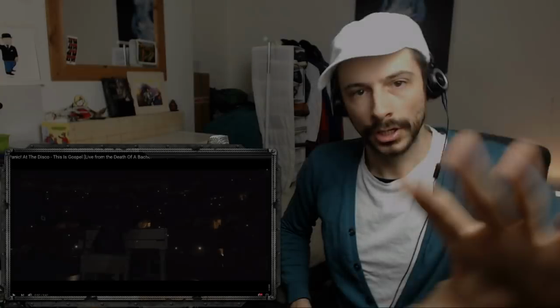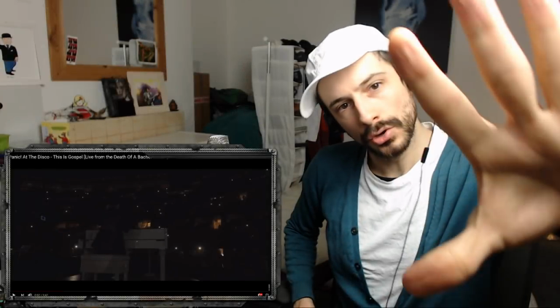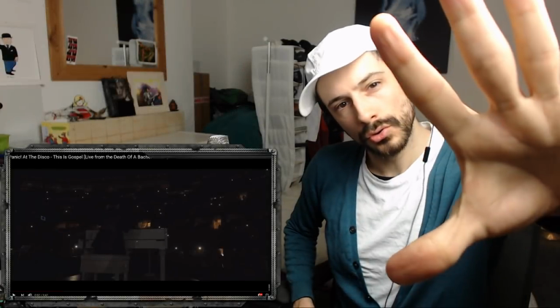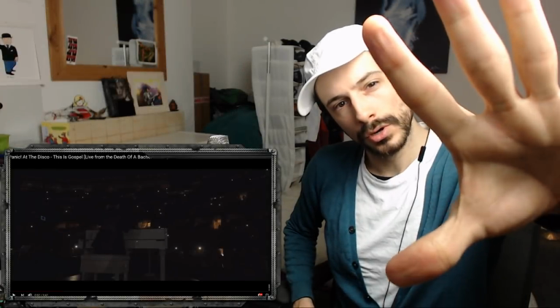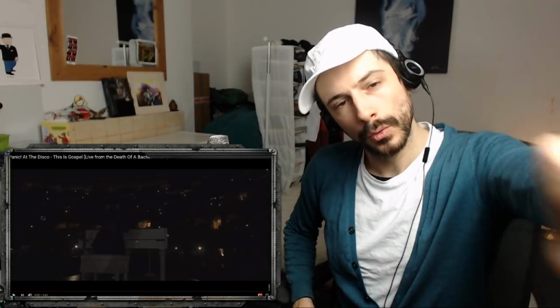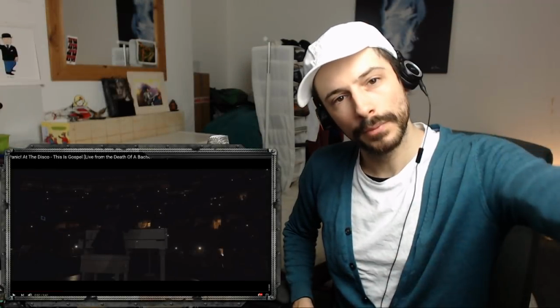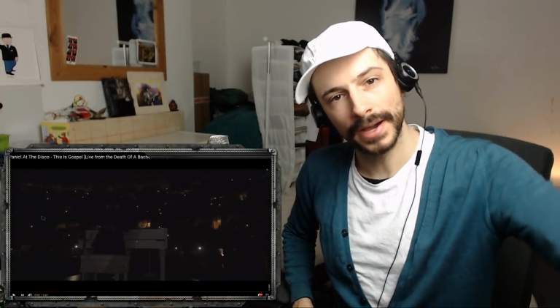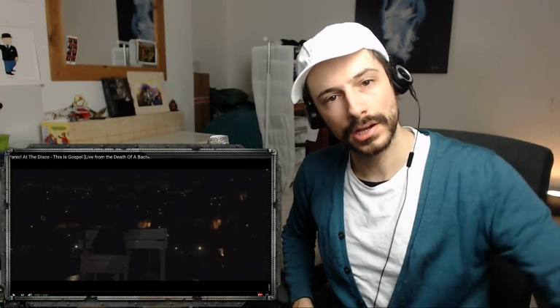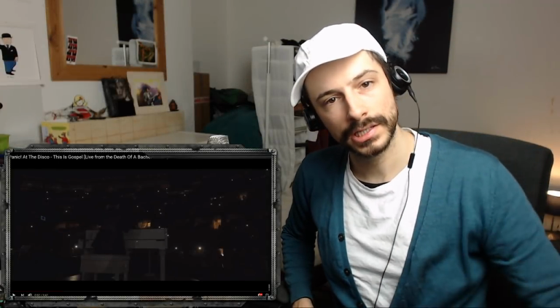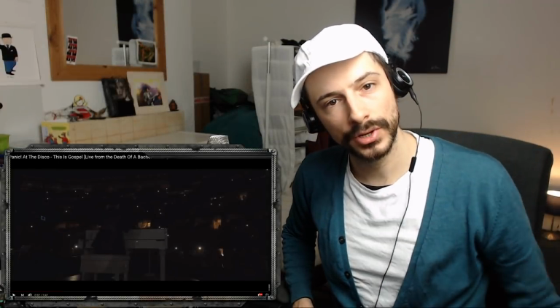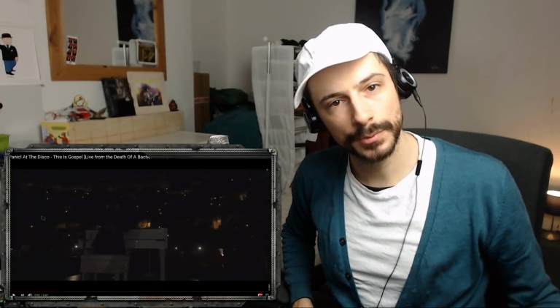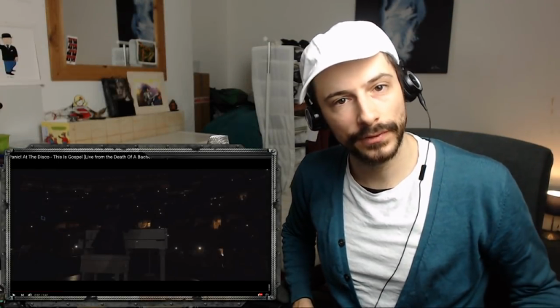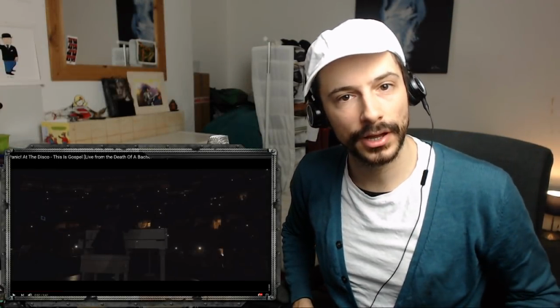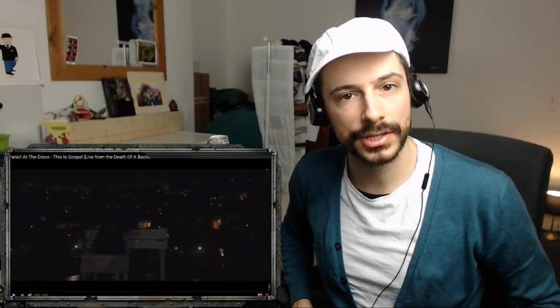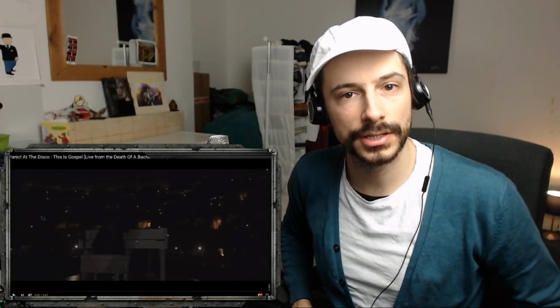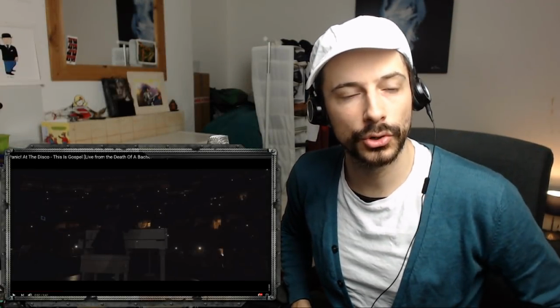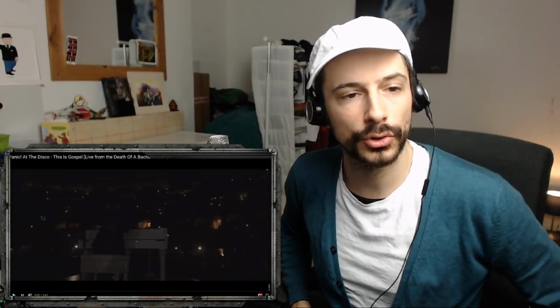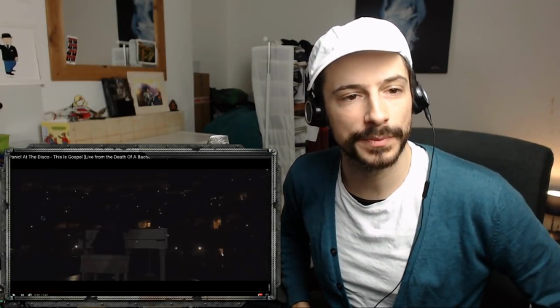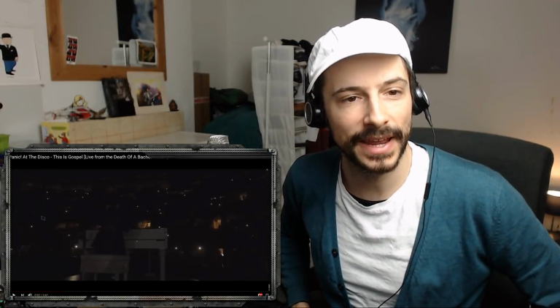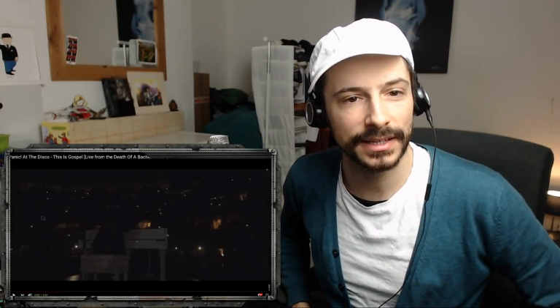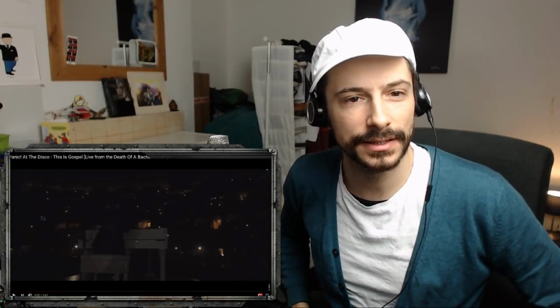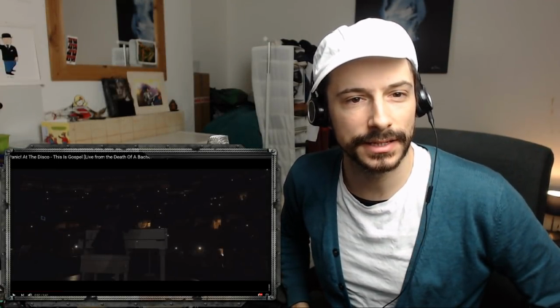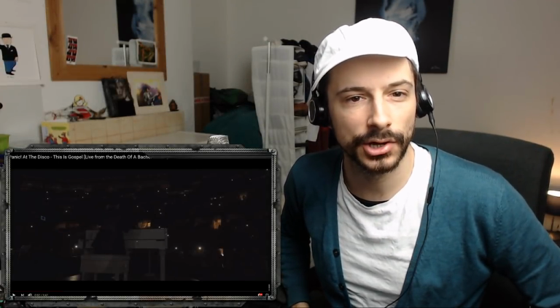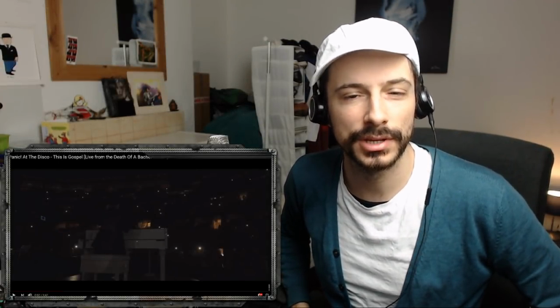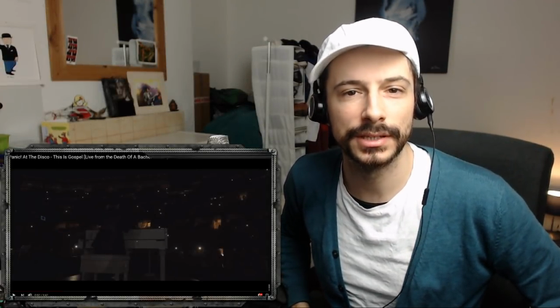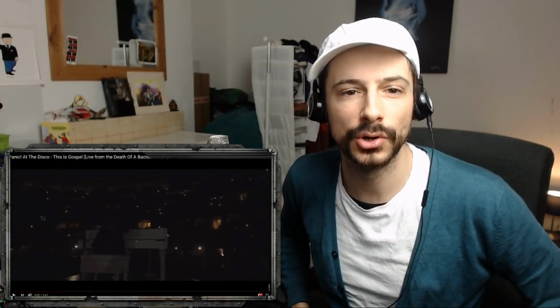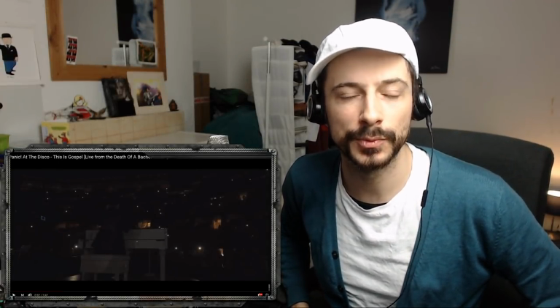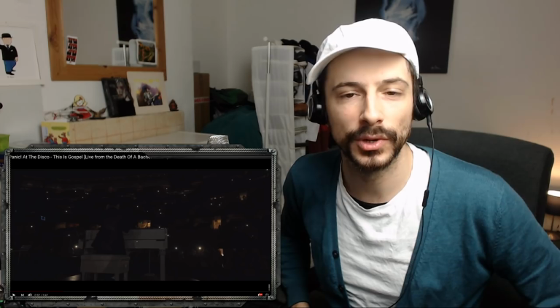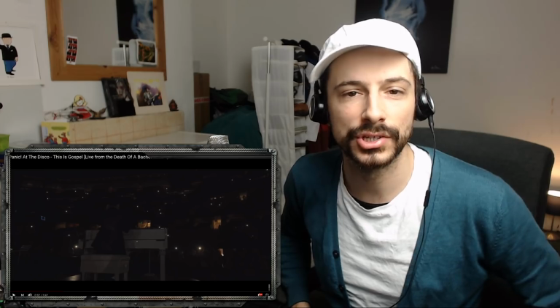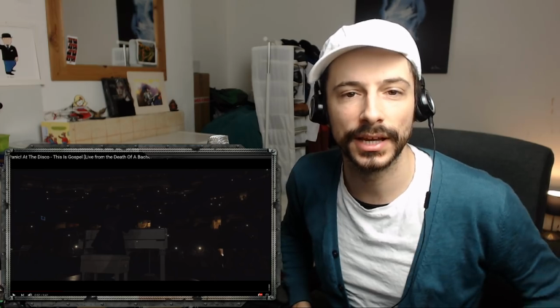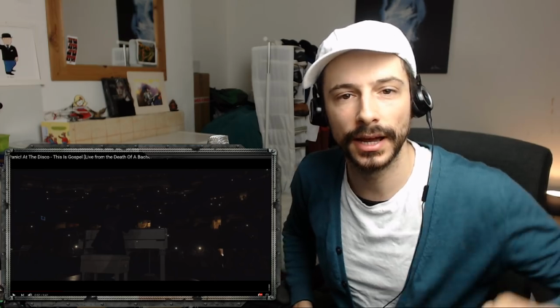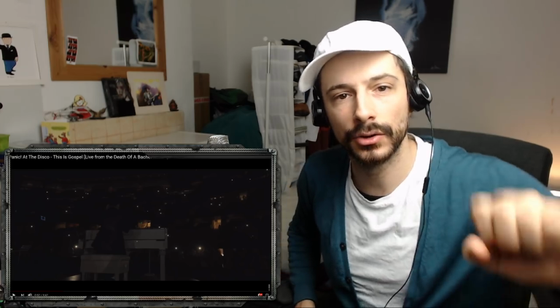Yo! Welcome back guys. So I wanted to briefly go into this chorus — Panic at the Disco, 'This Is Gospel.' Let's check it out.